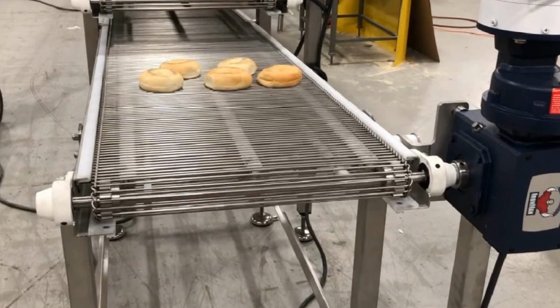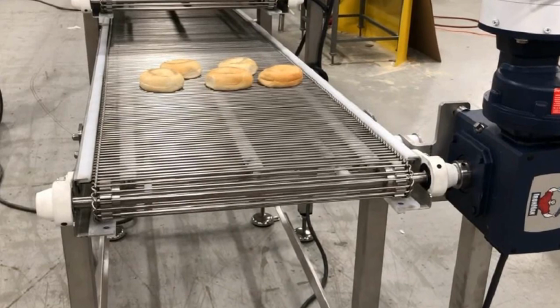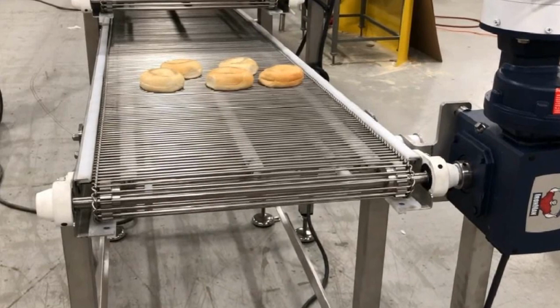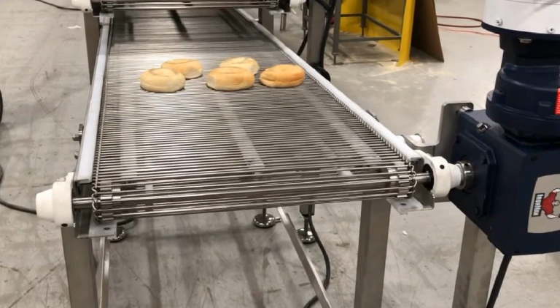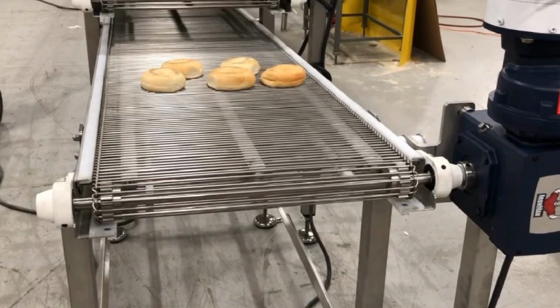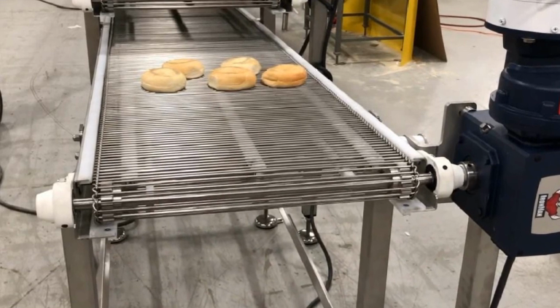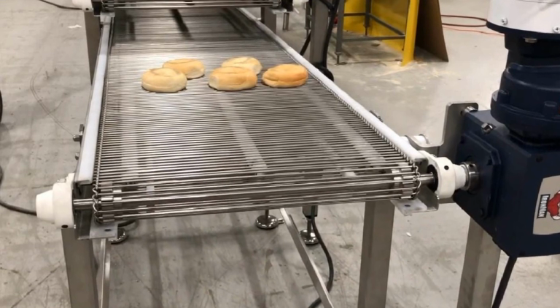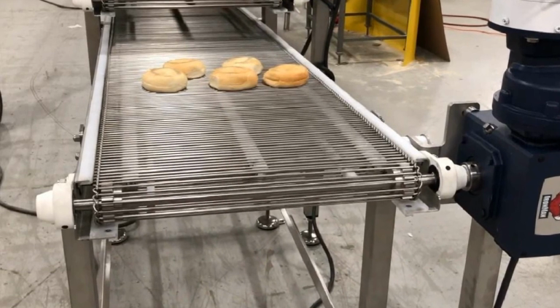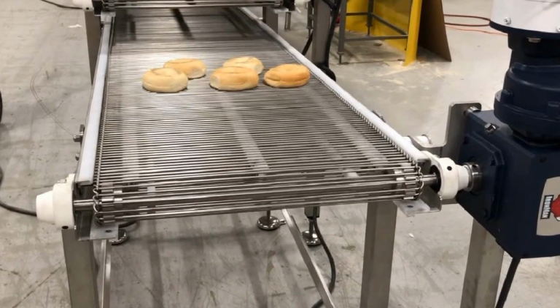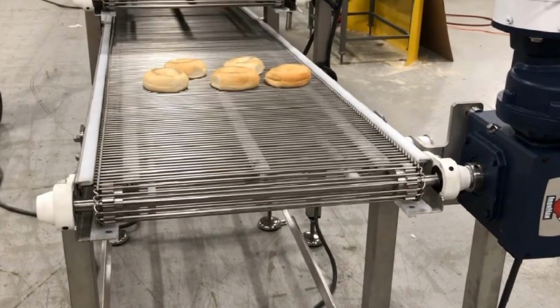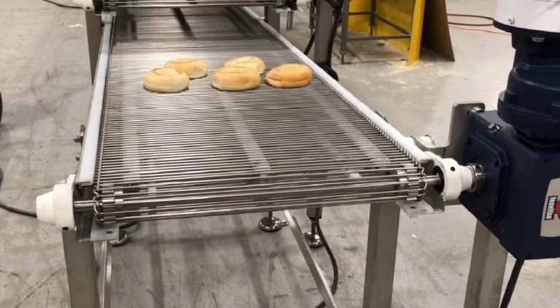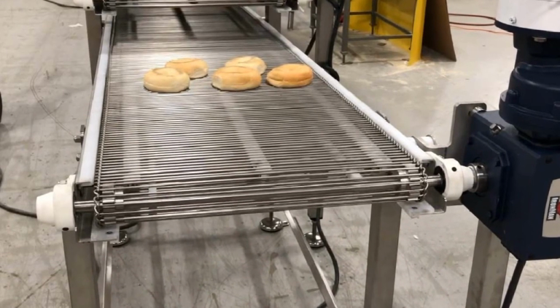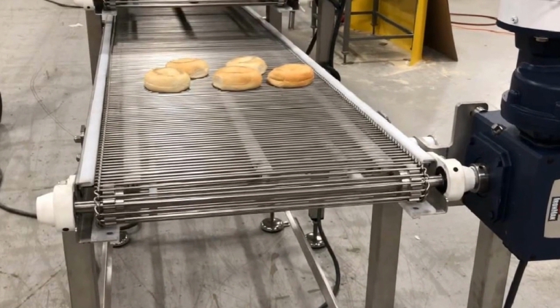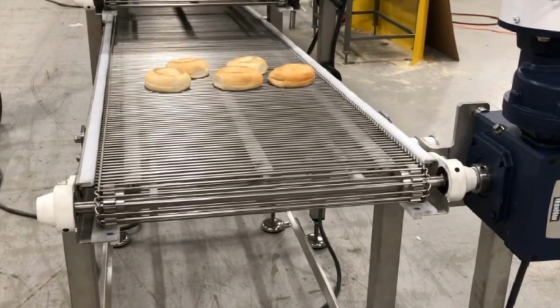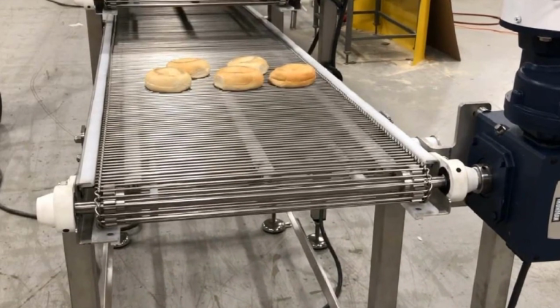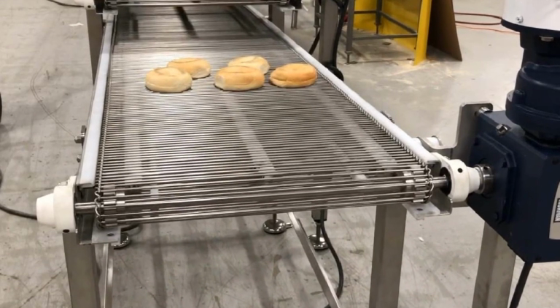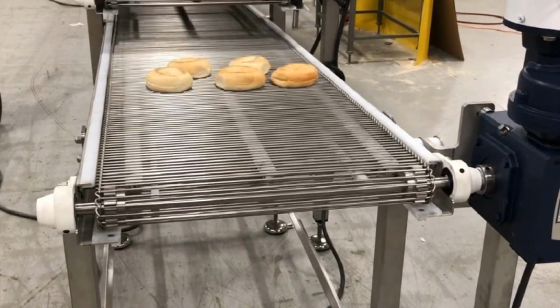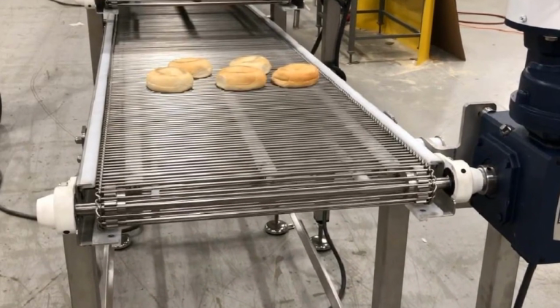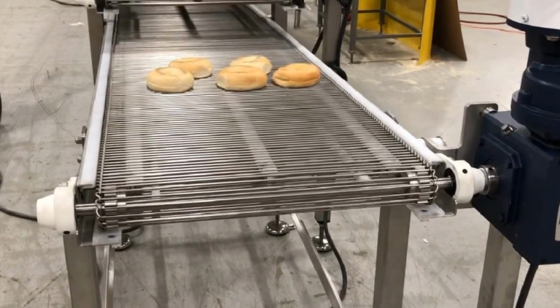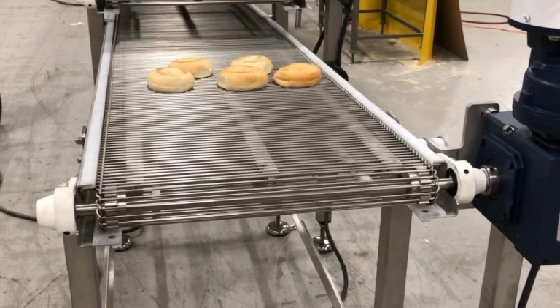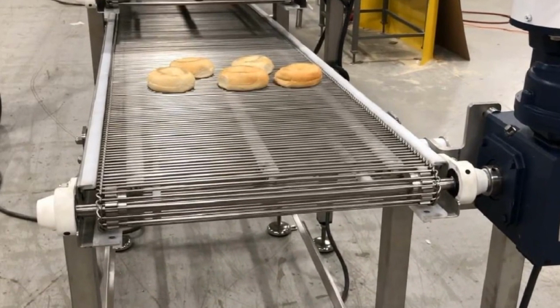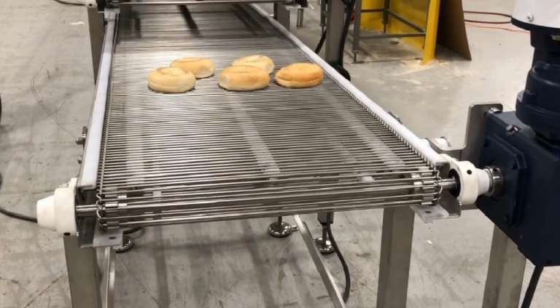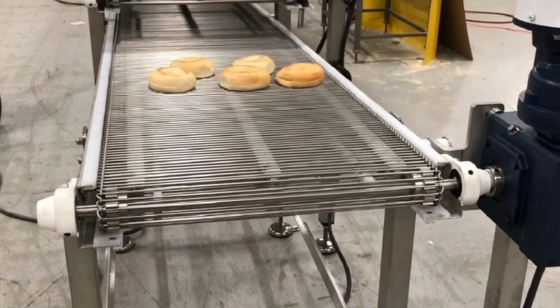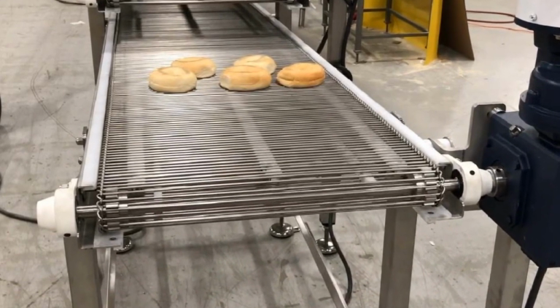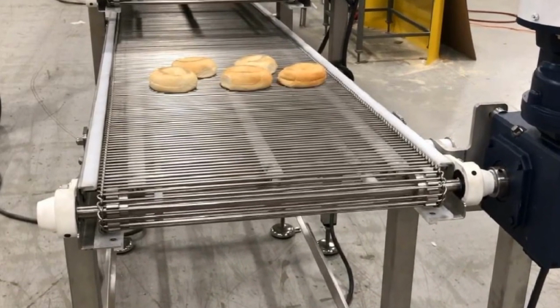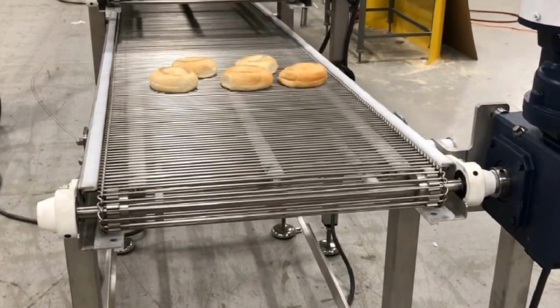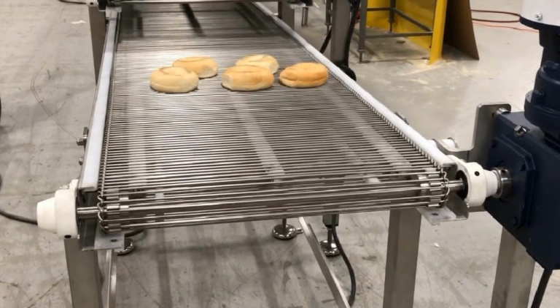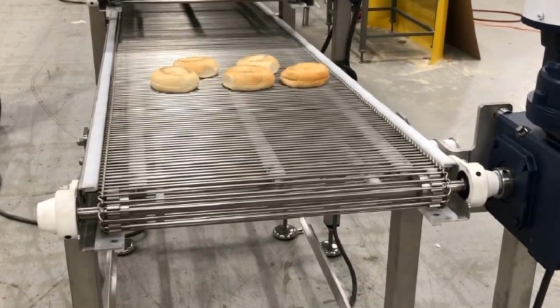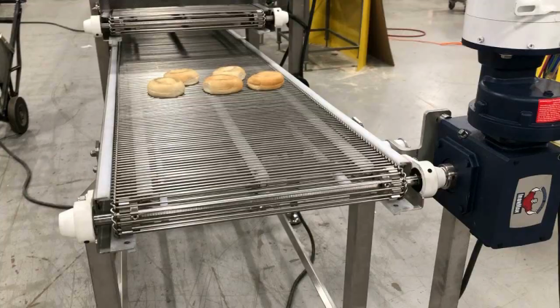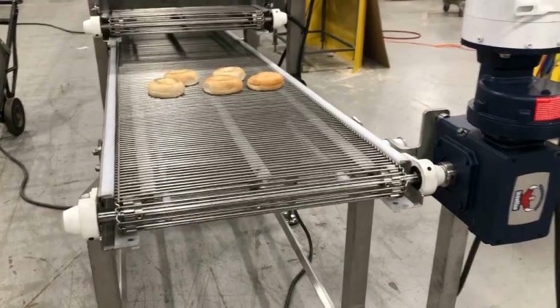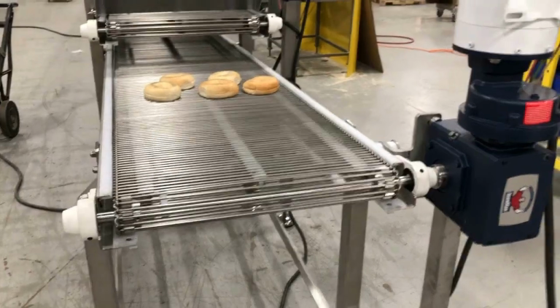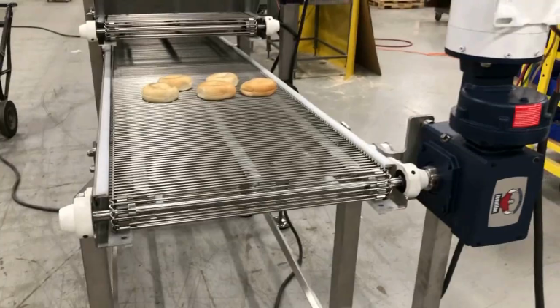Conveyor discharge ends will feature small diameter sprockets for ease of product transfer.